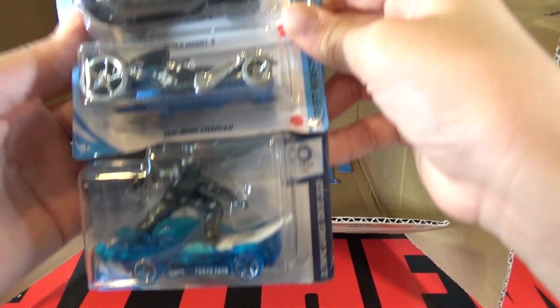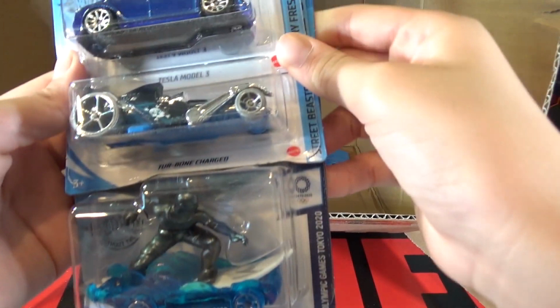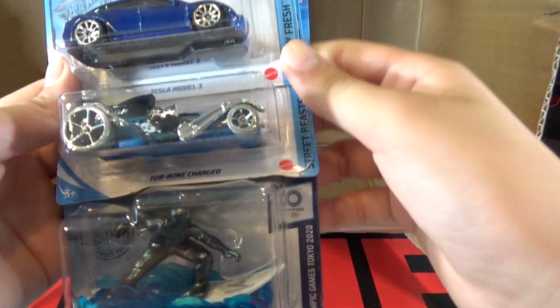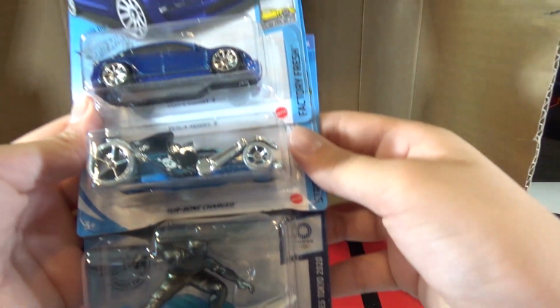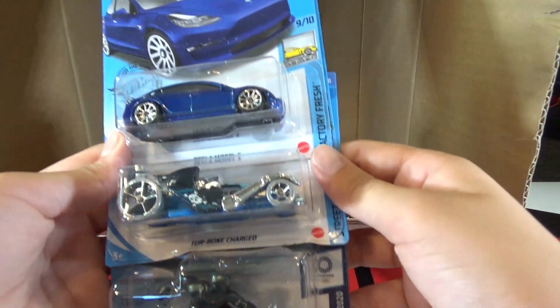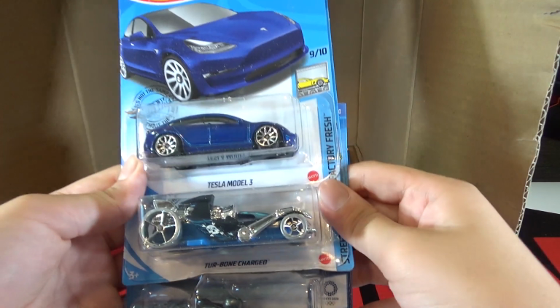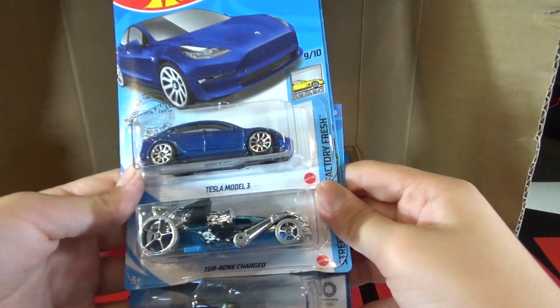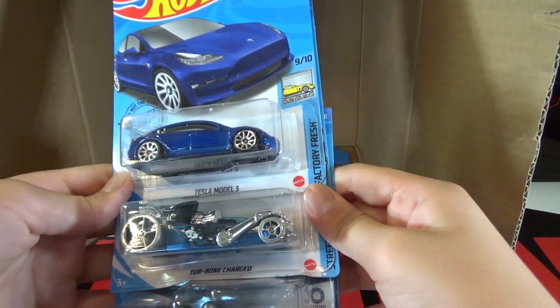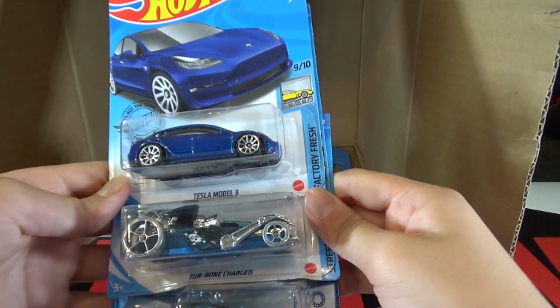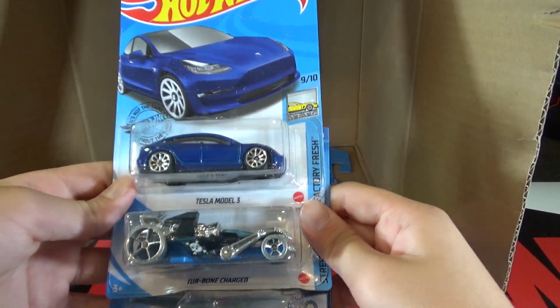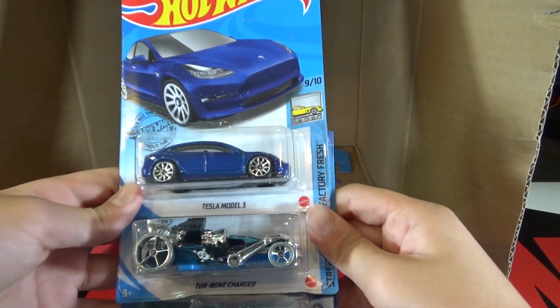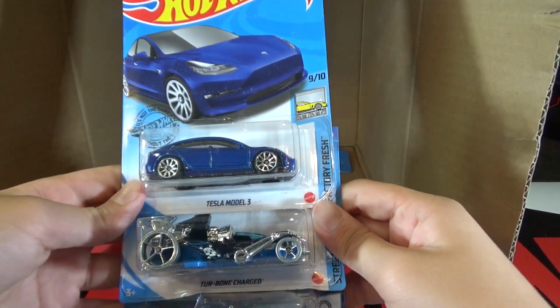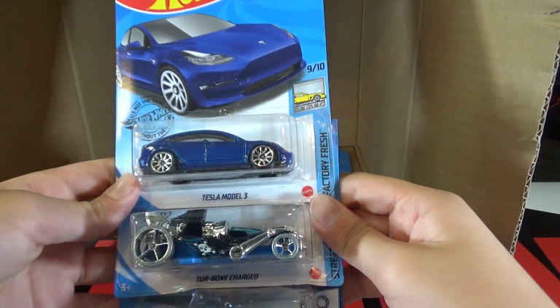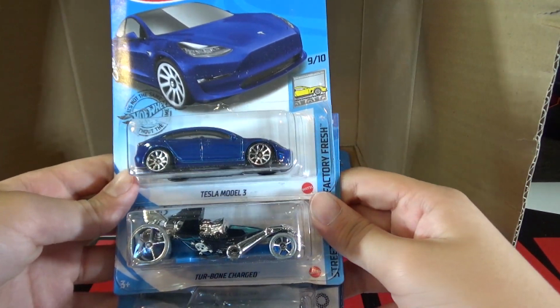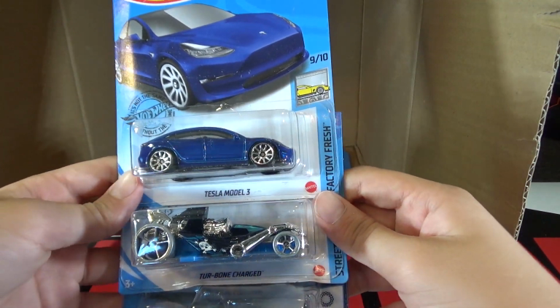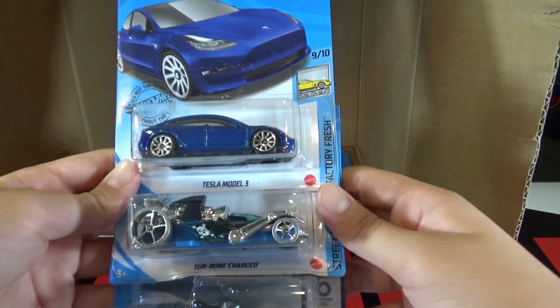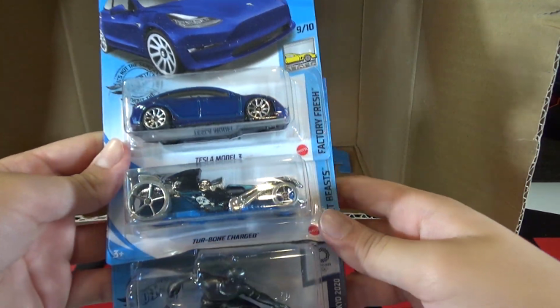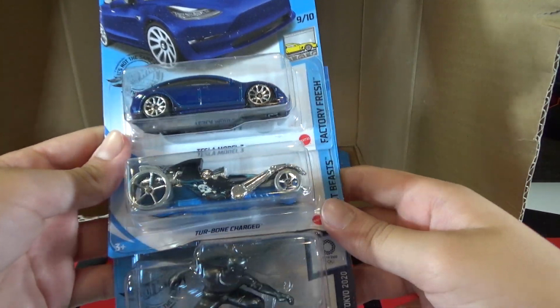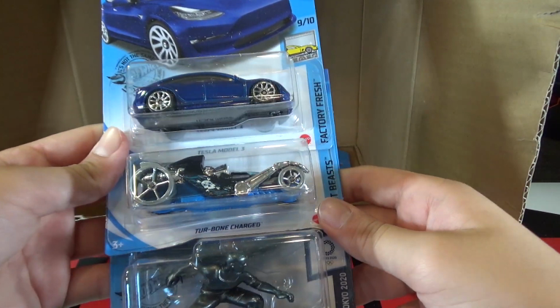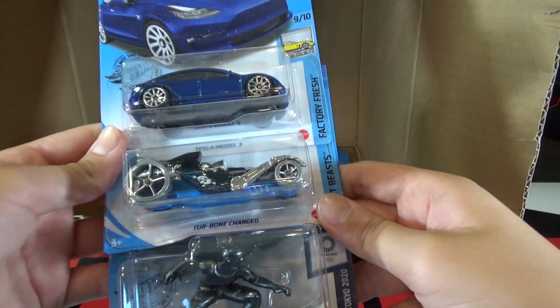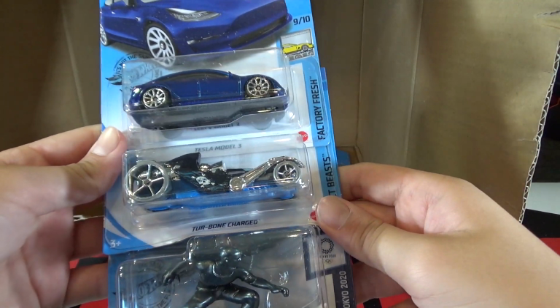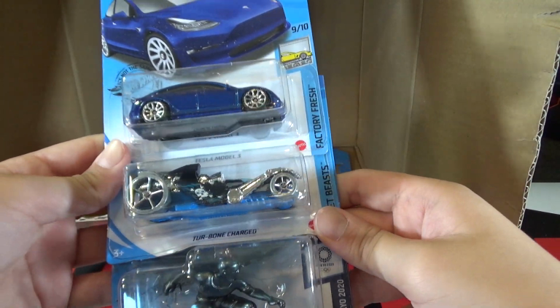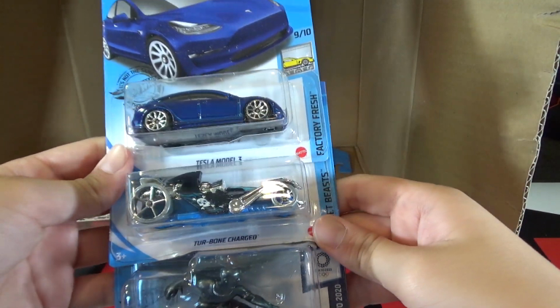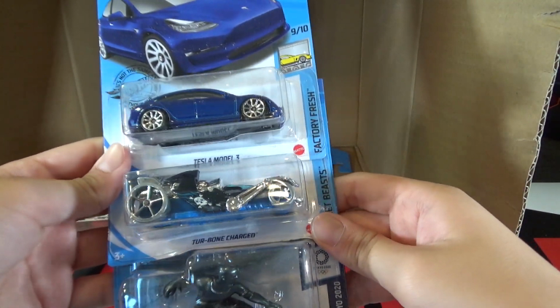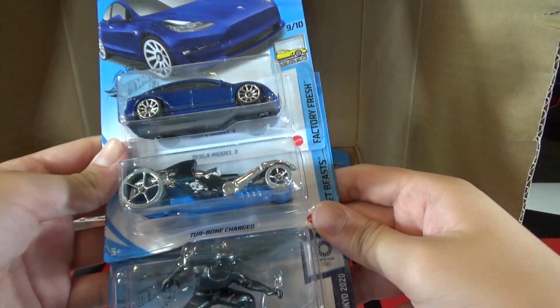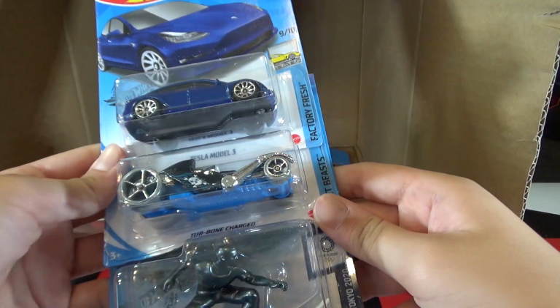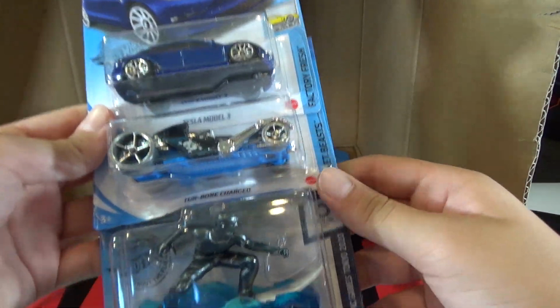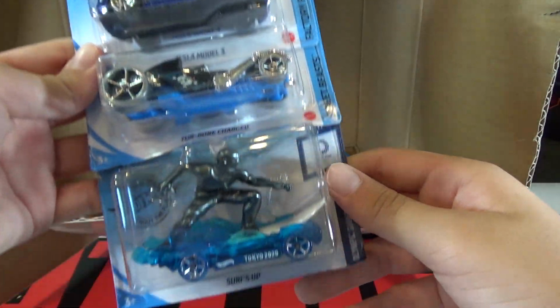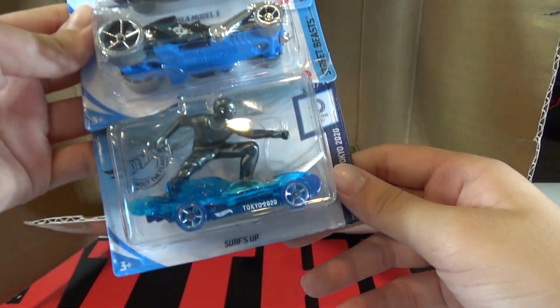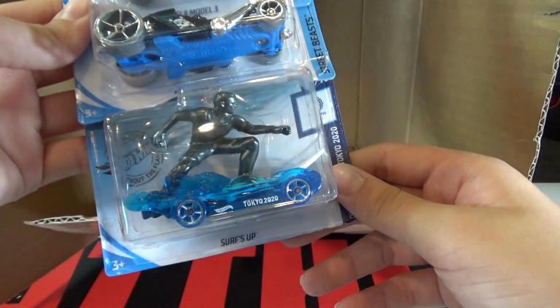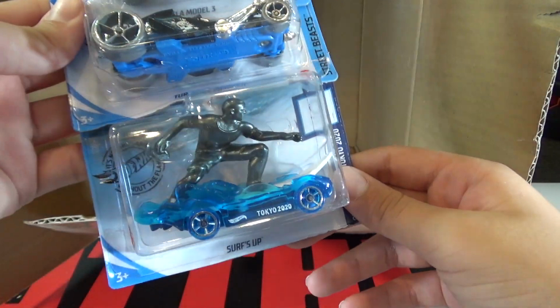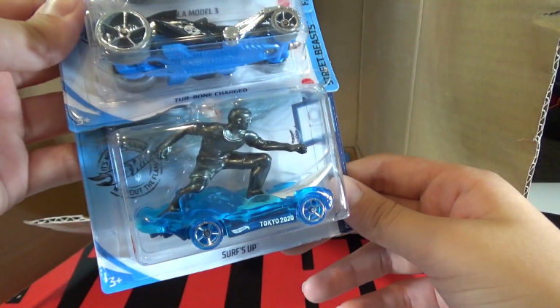Then we have another Tesla Model 3, Turbo Uncharged, and a Surf's Up.